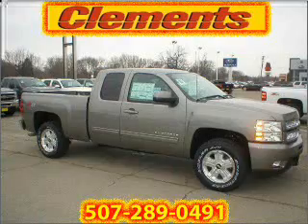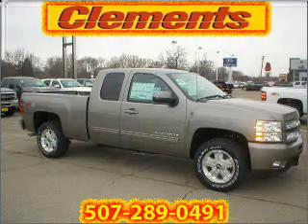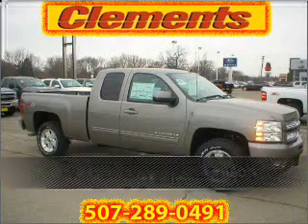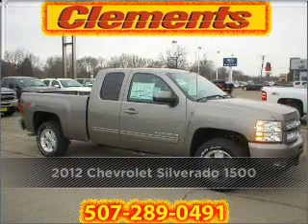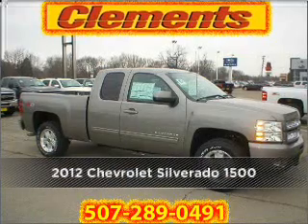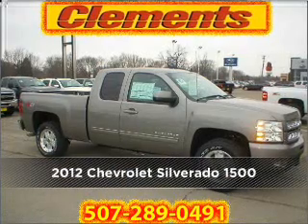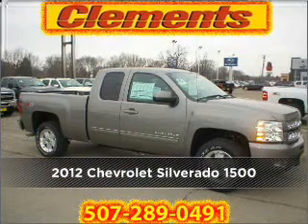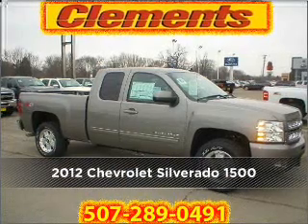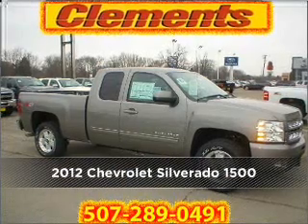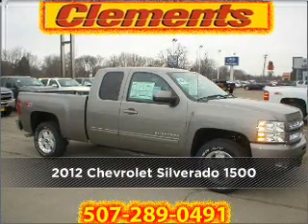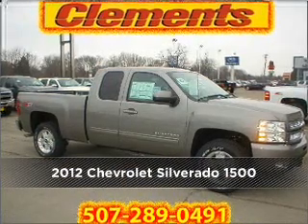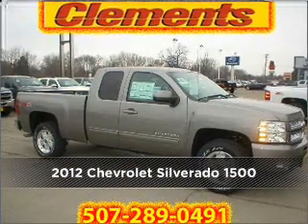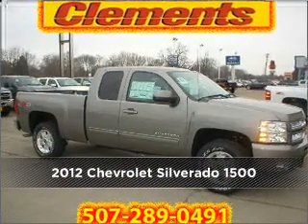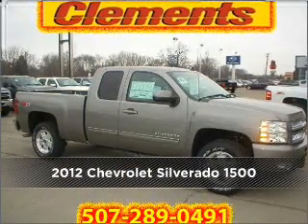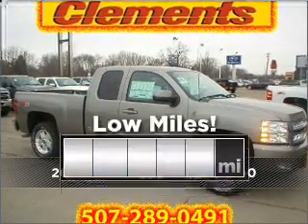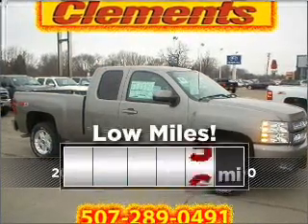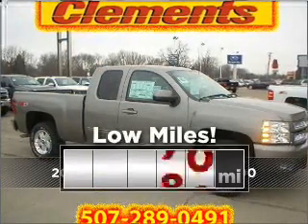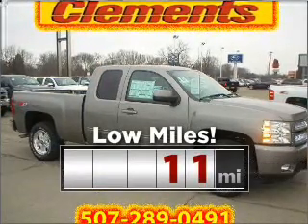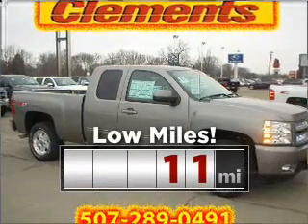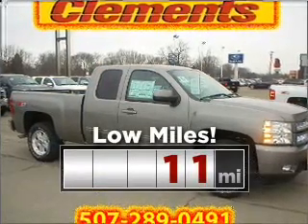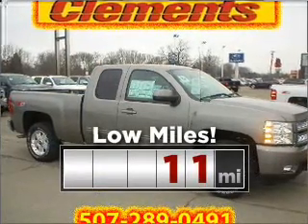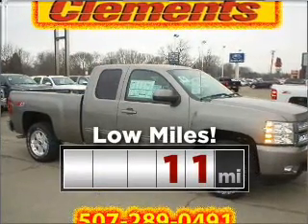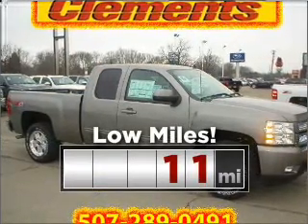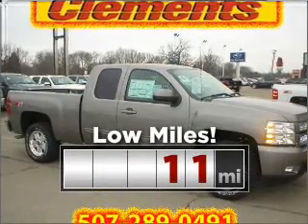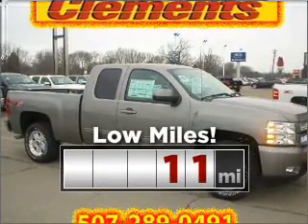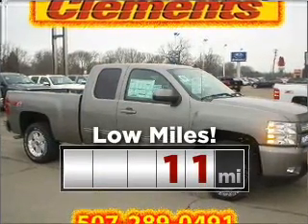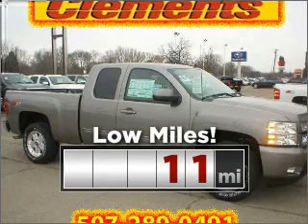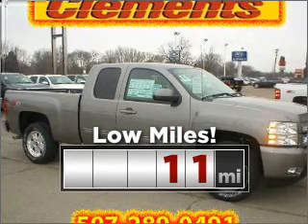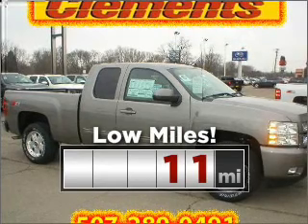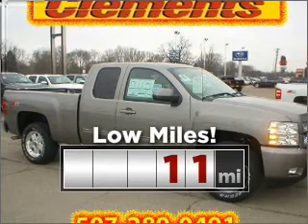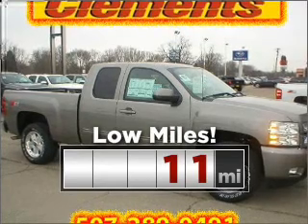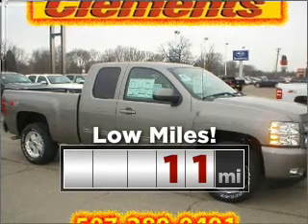Discover the vehicle that meets your needs. Purchasing this low mileage vehicle is a smart choice for the long term.